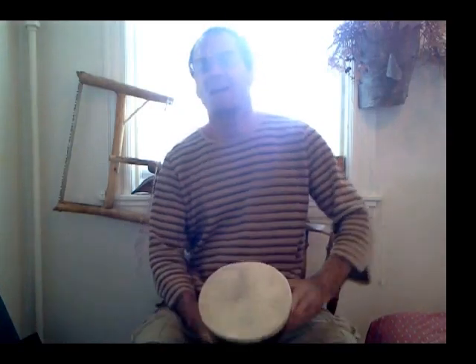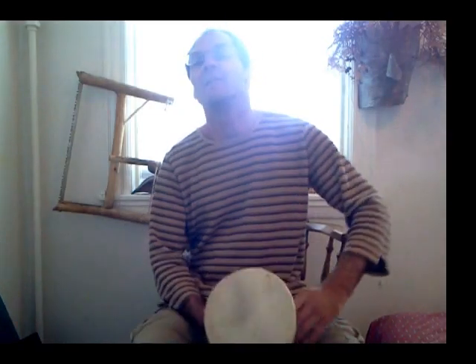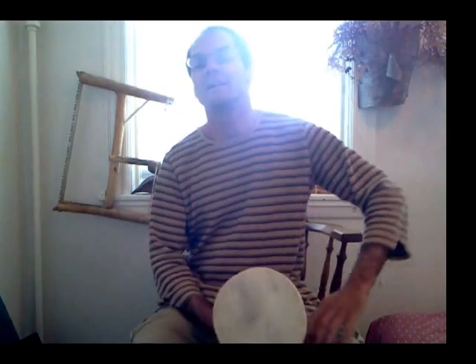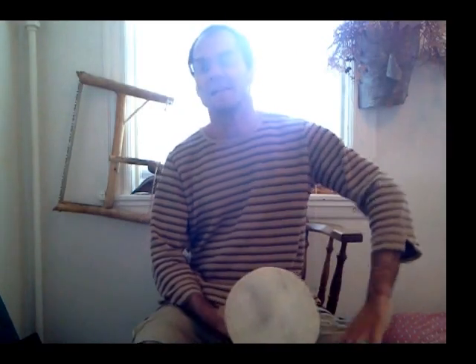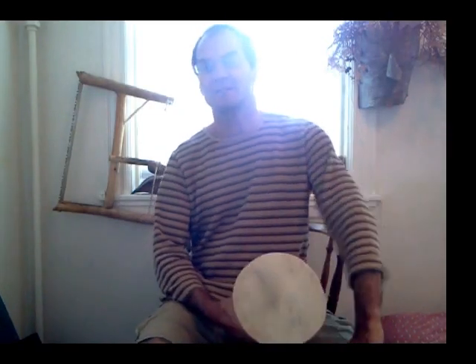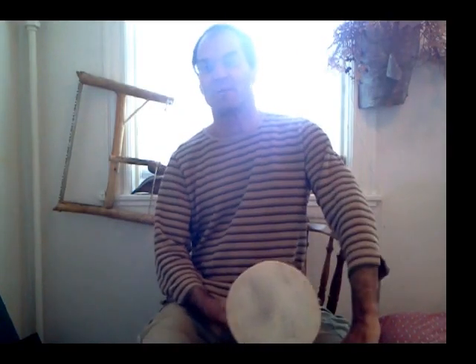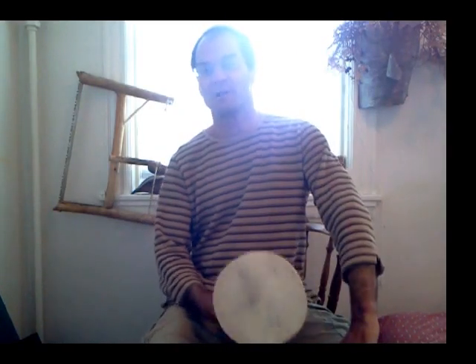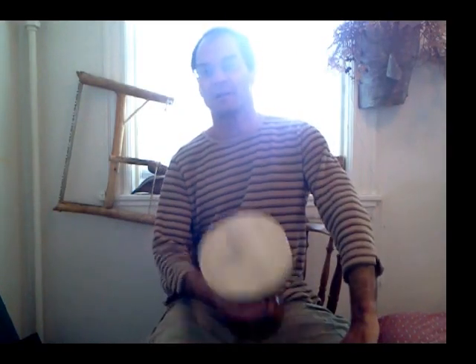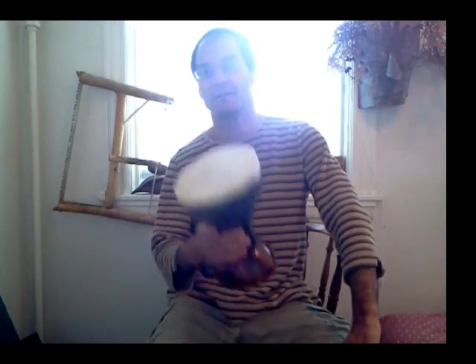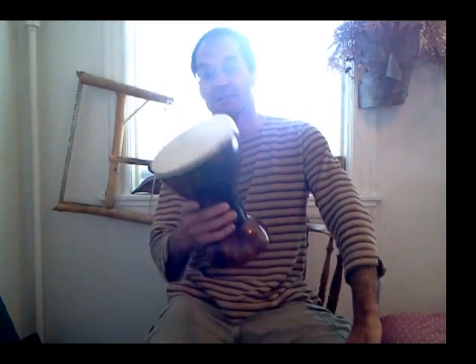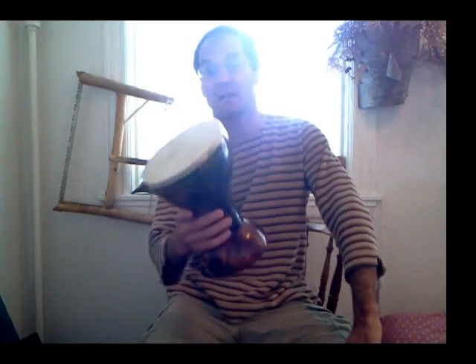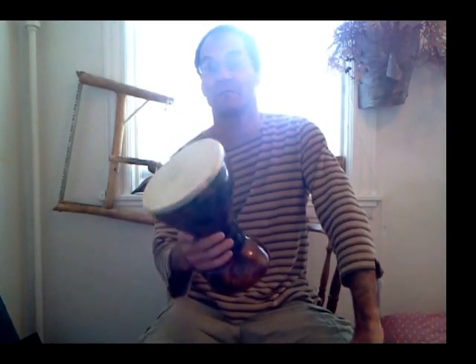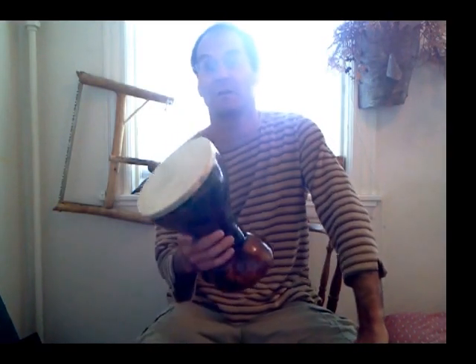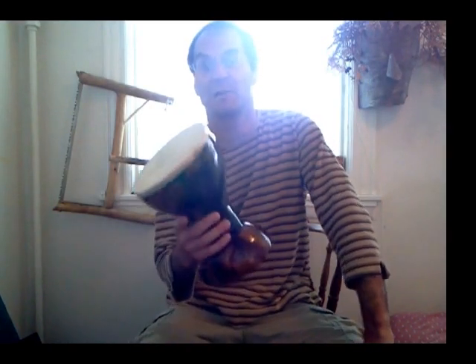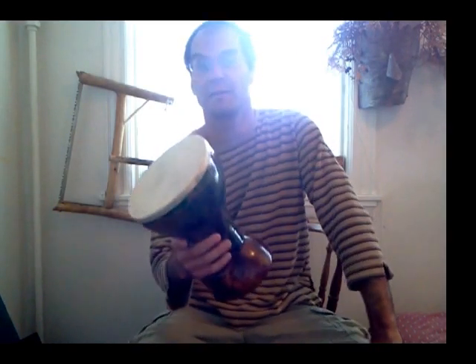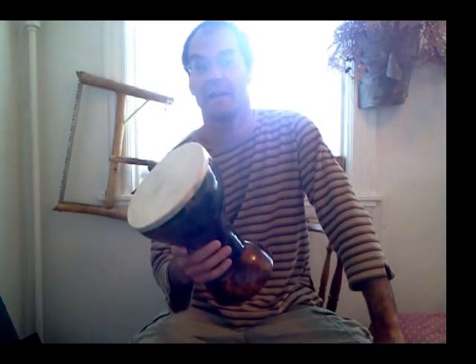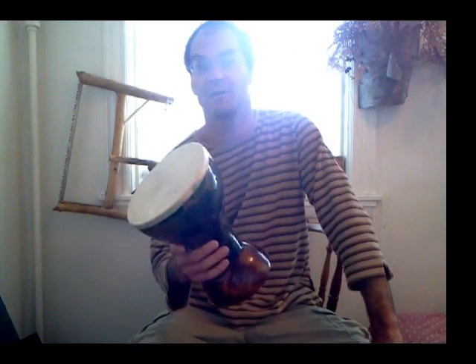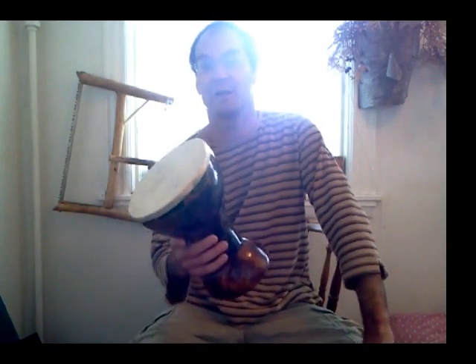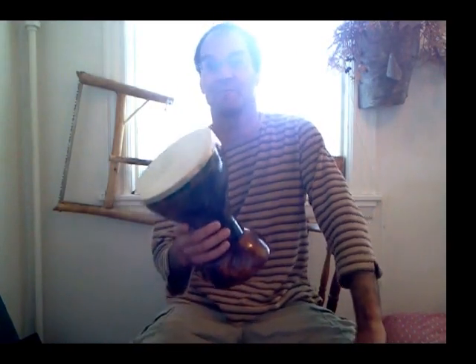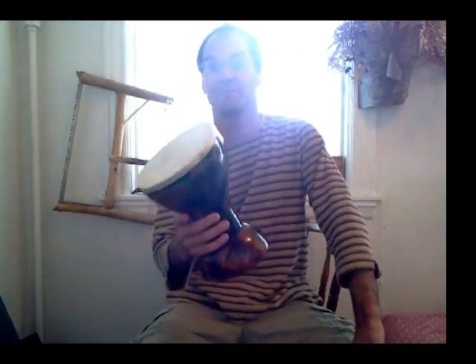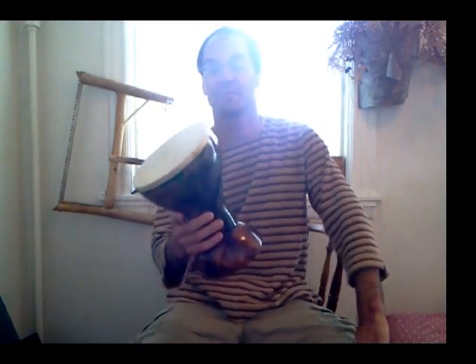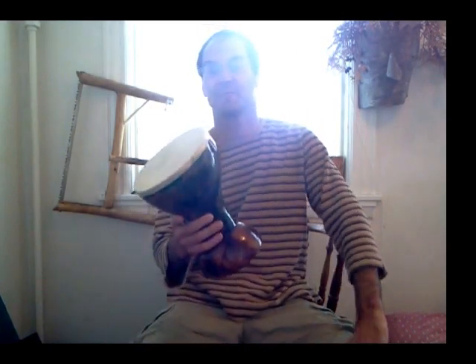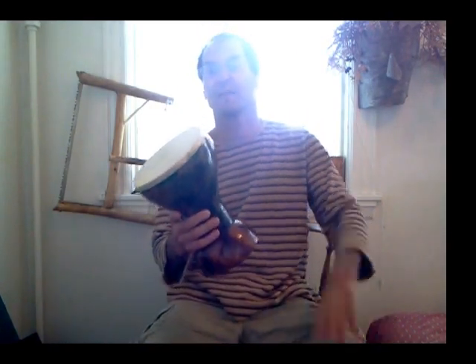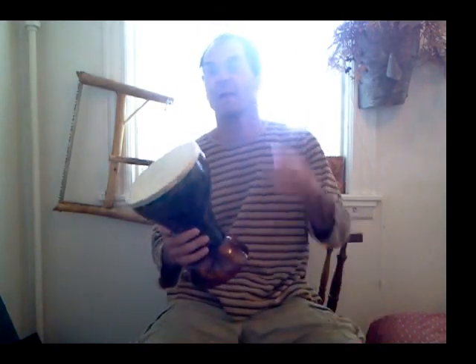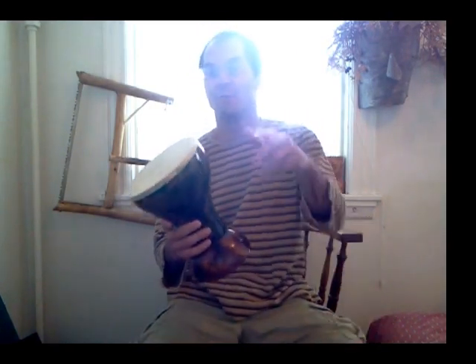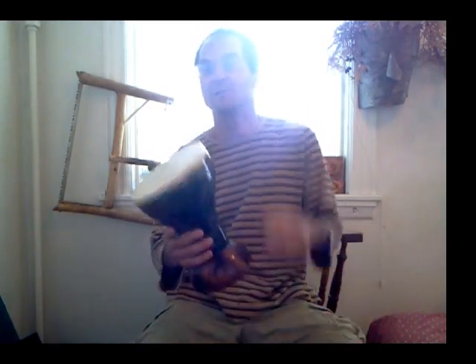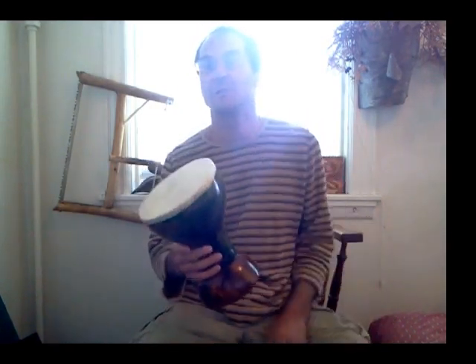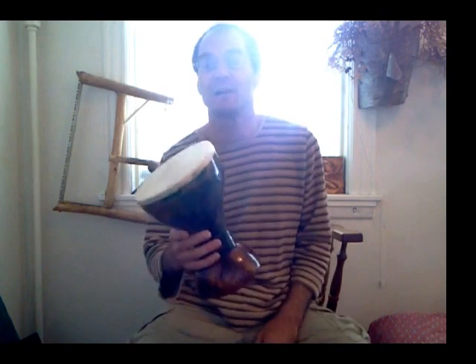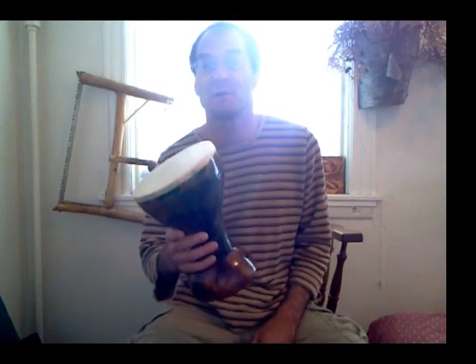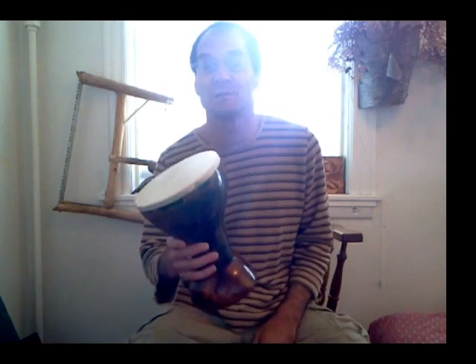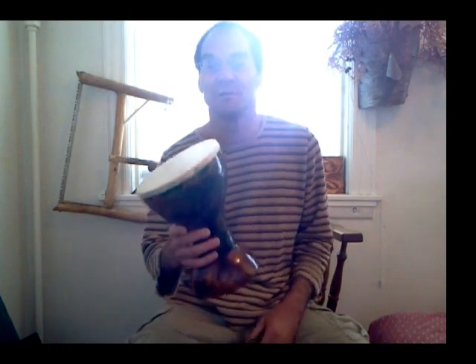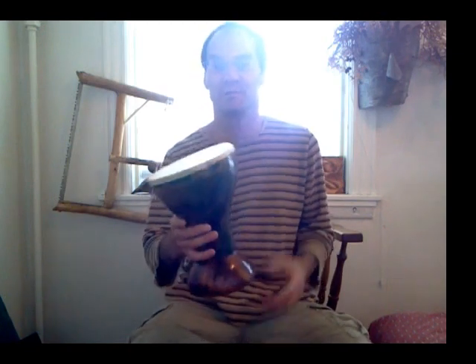Hey you guys, thanks for watching. It's a lot of fun playing the hand drum, and we'll see you guys real soon.